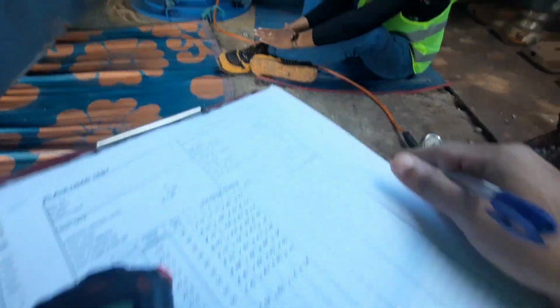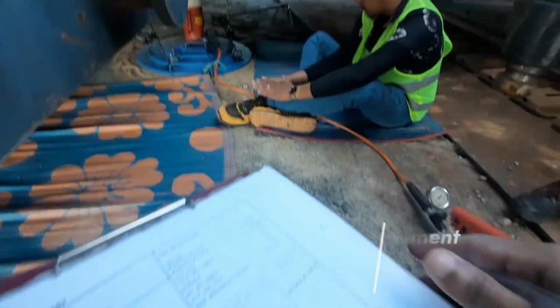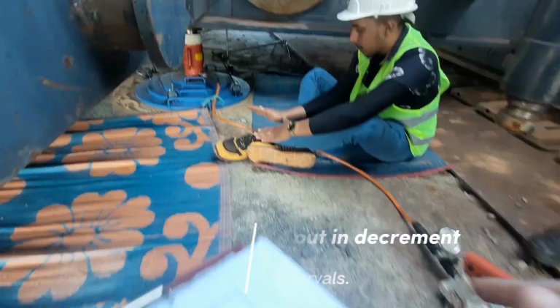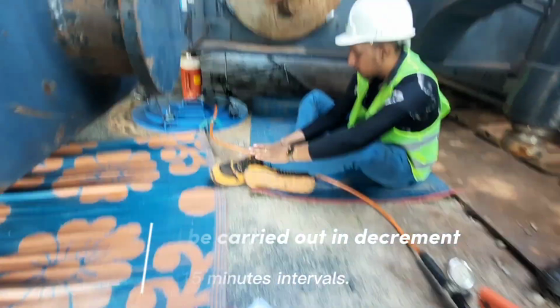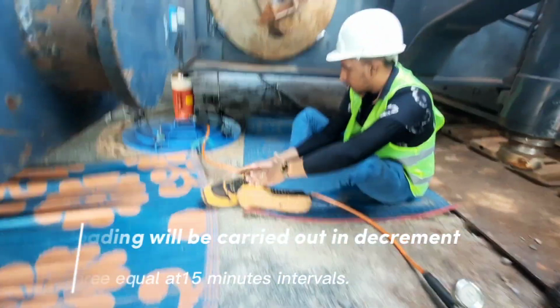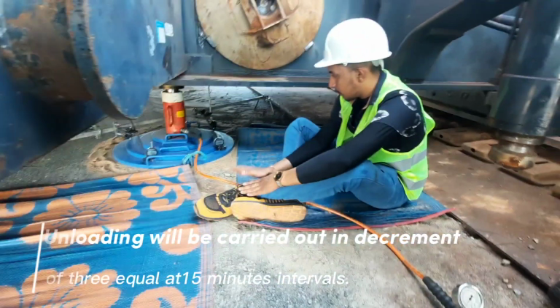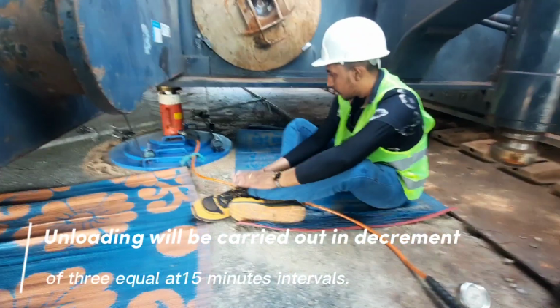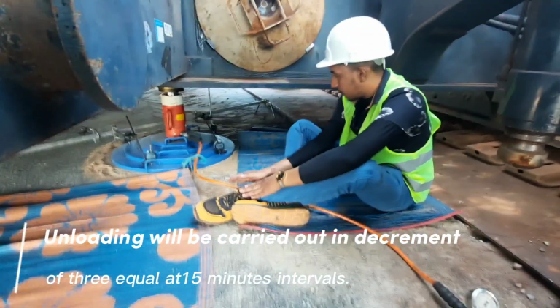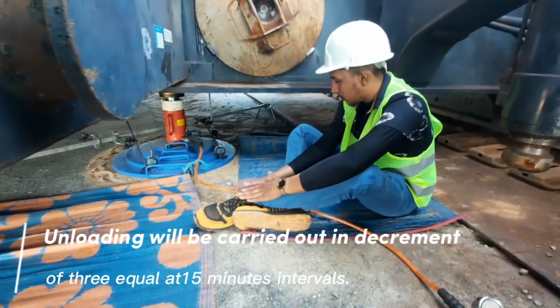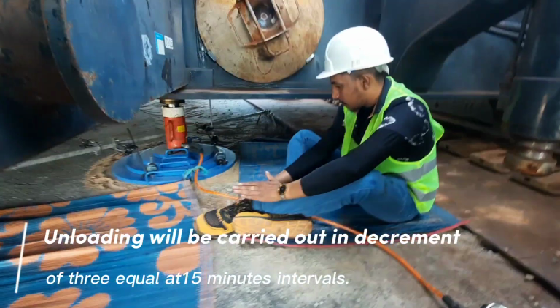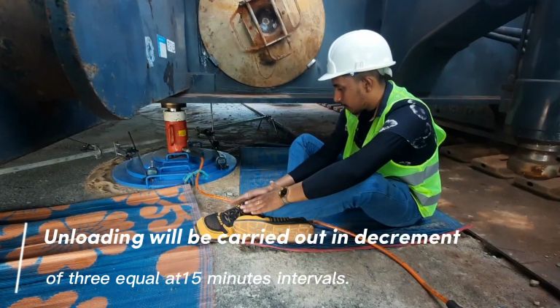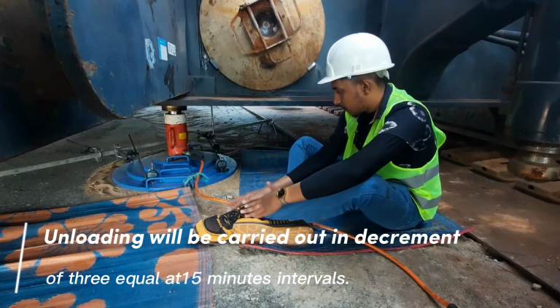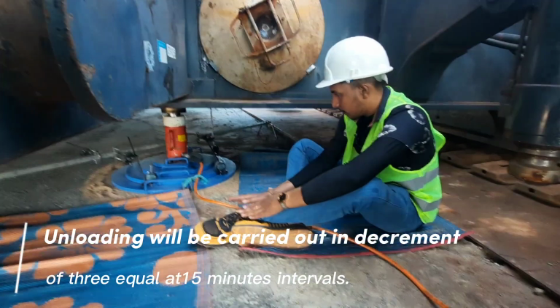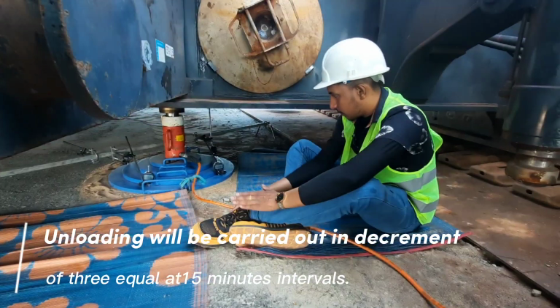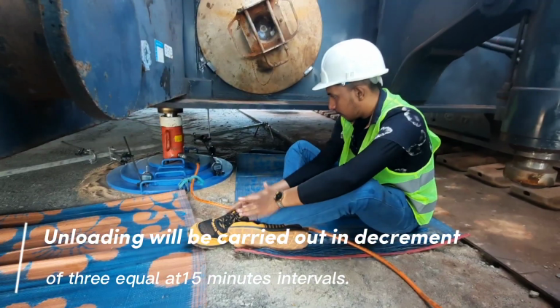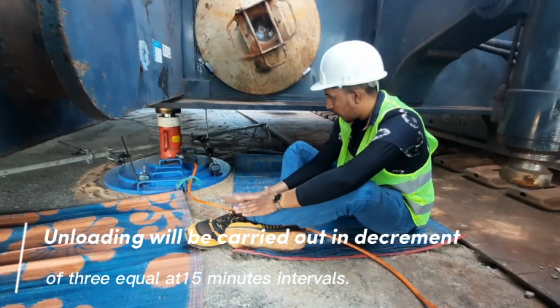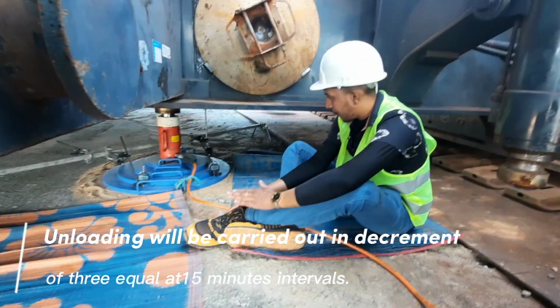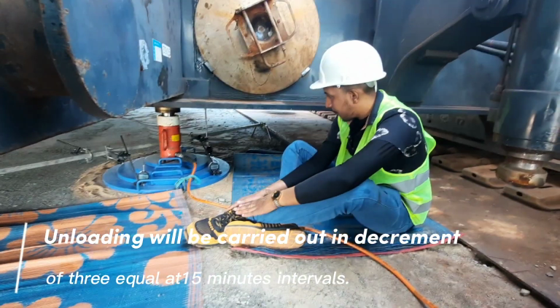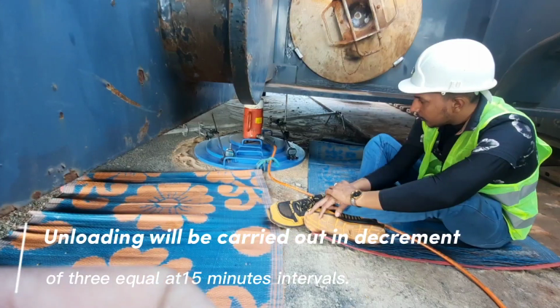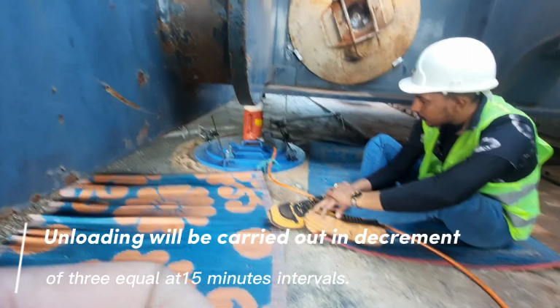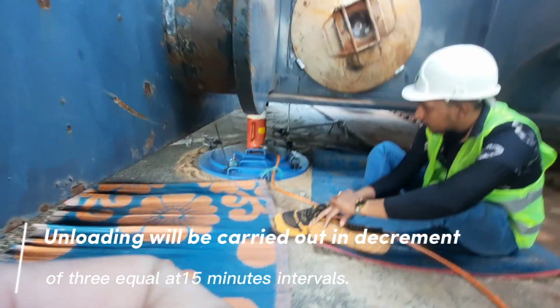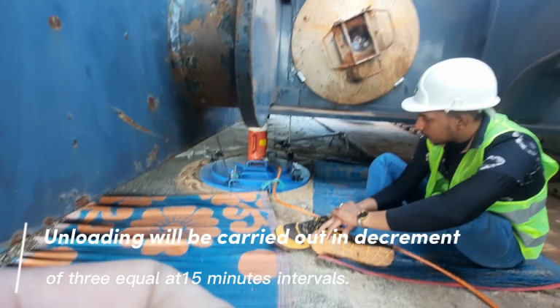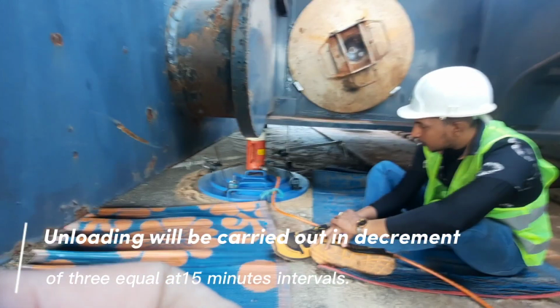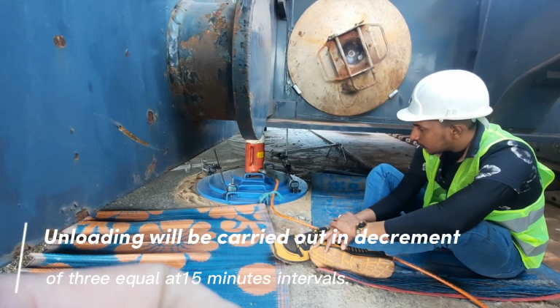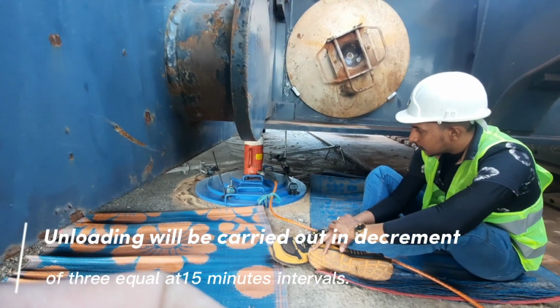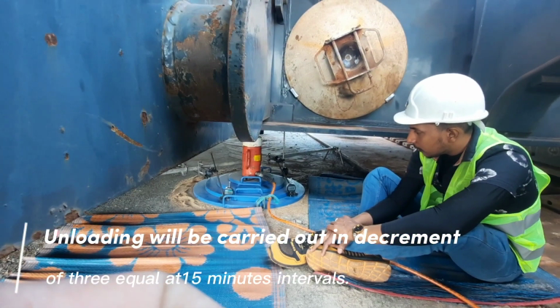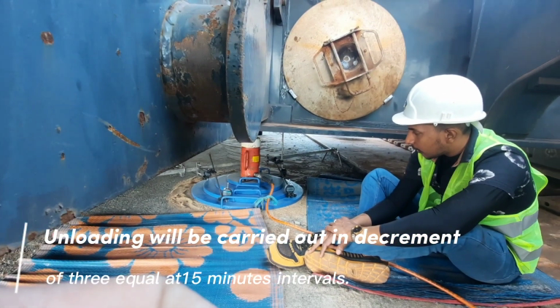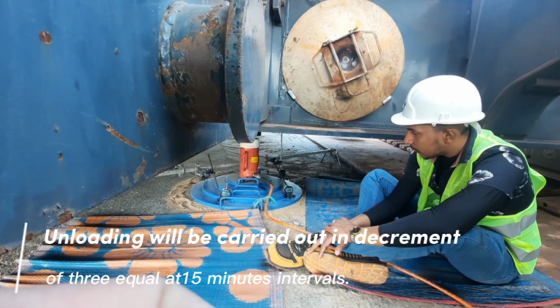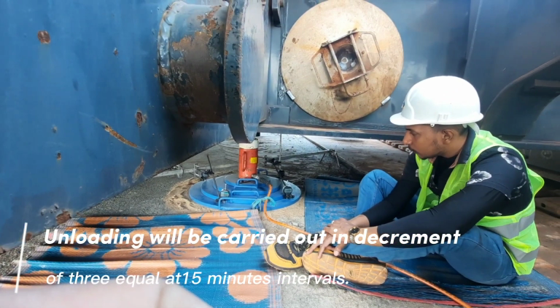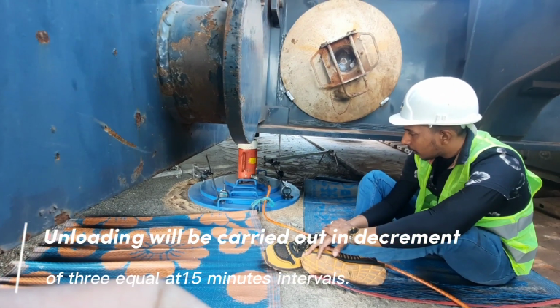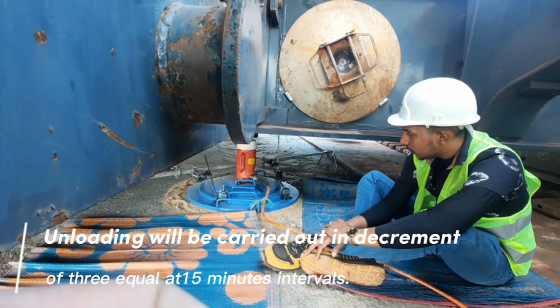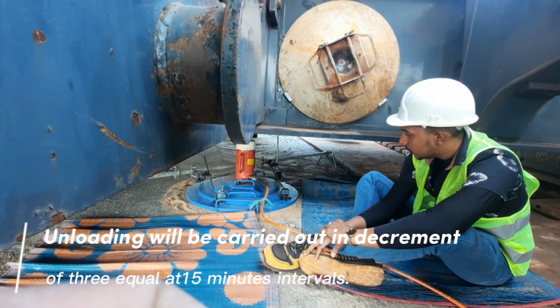Unloading will be carried out in decrements of three equal steps at 15-minute intervals.